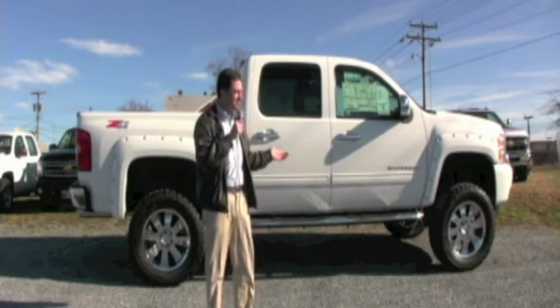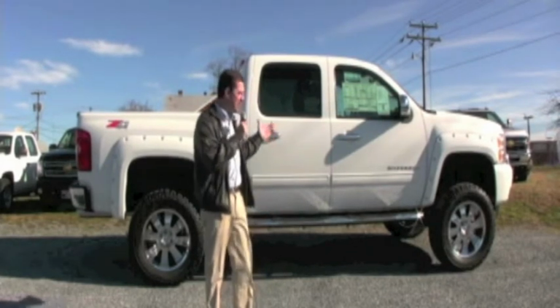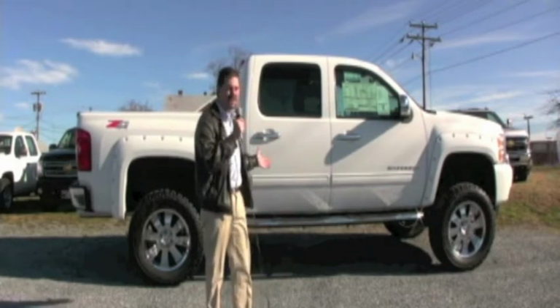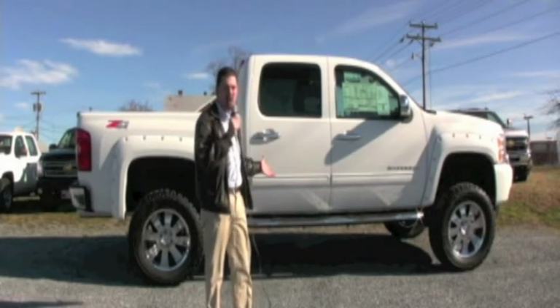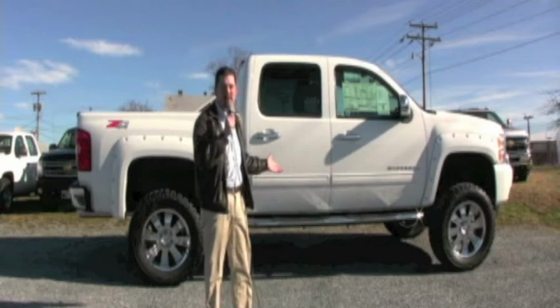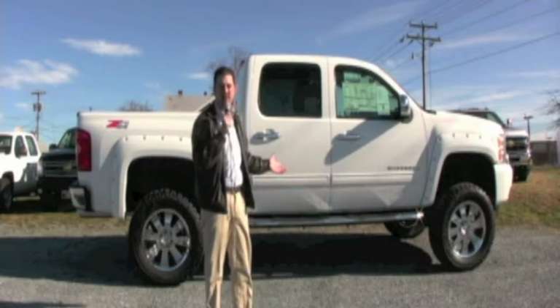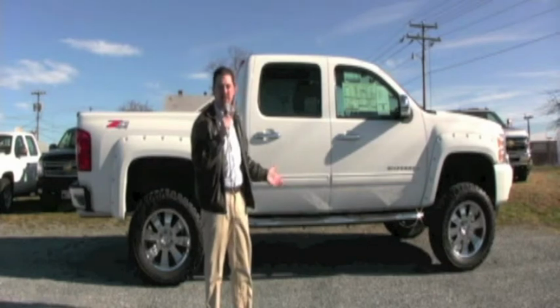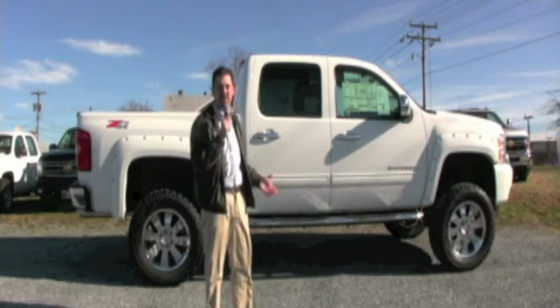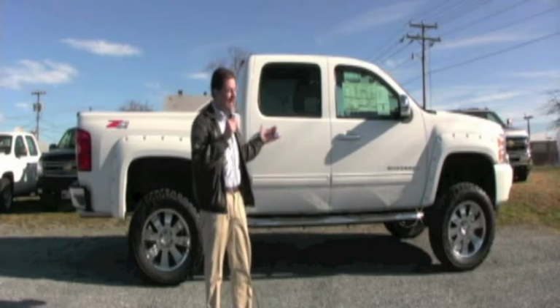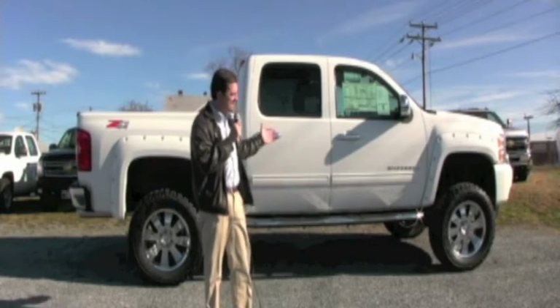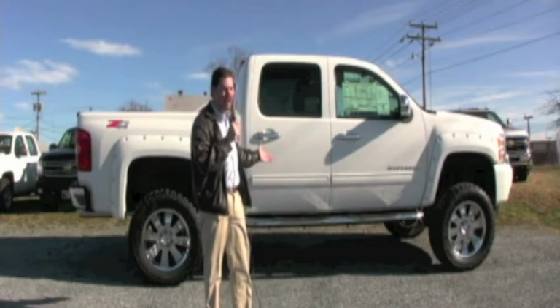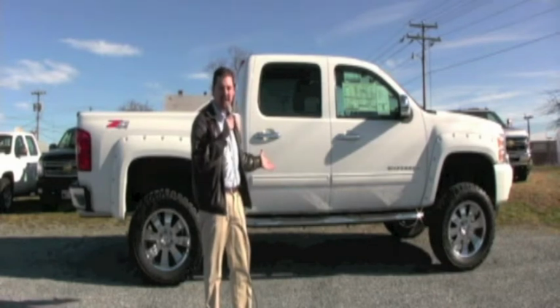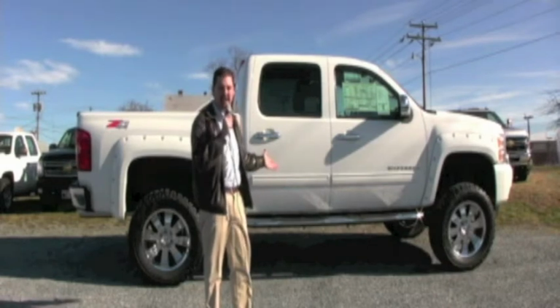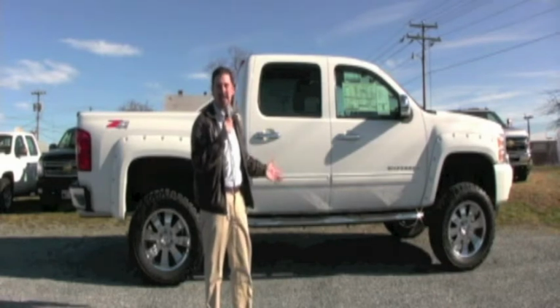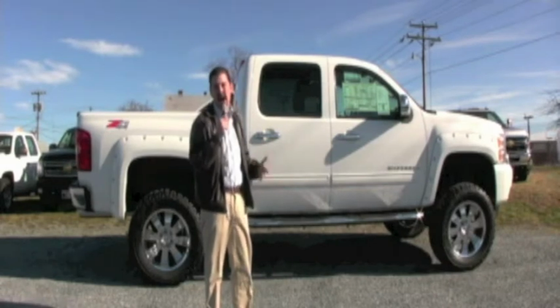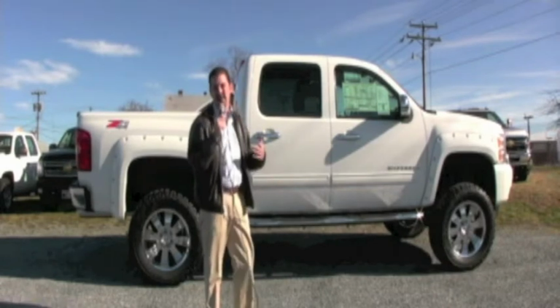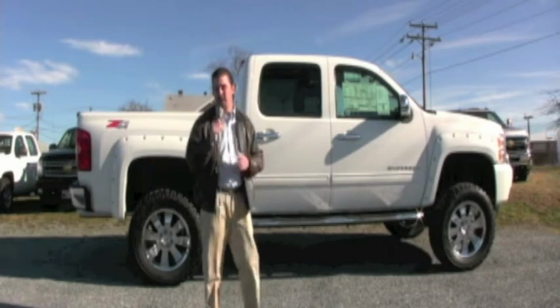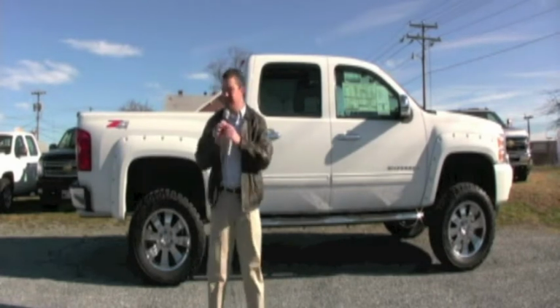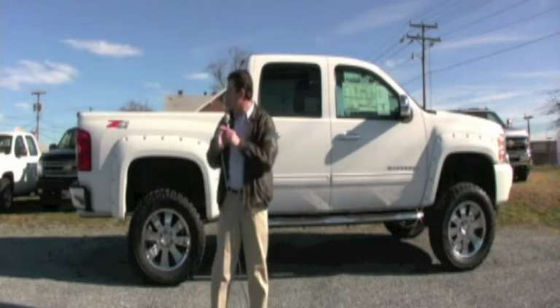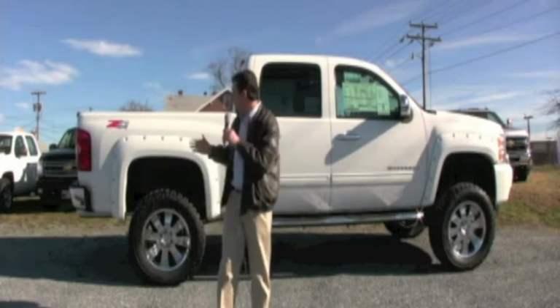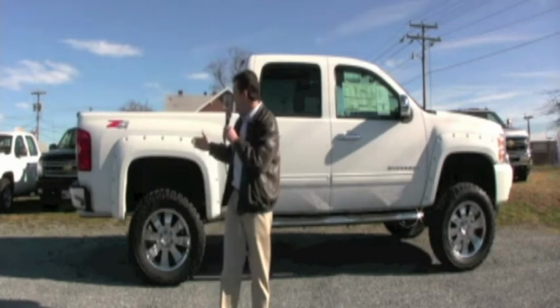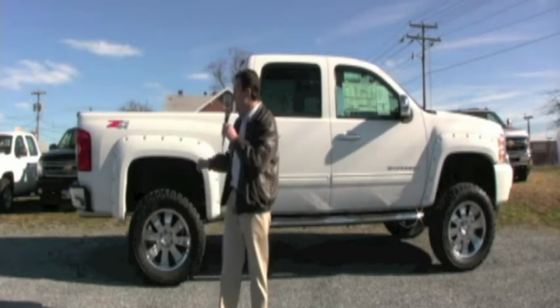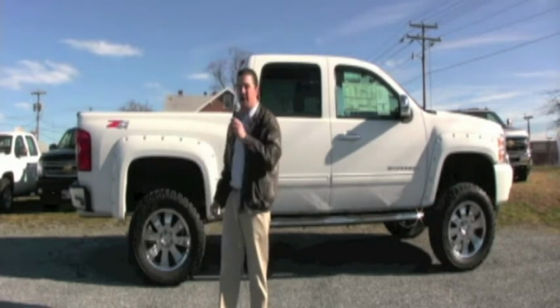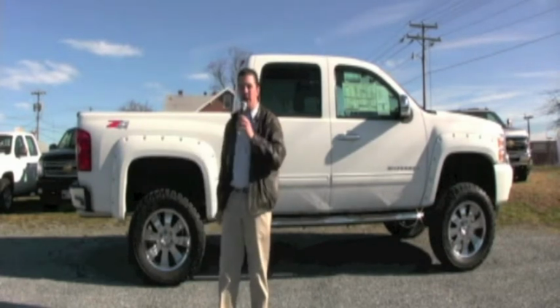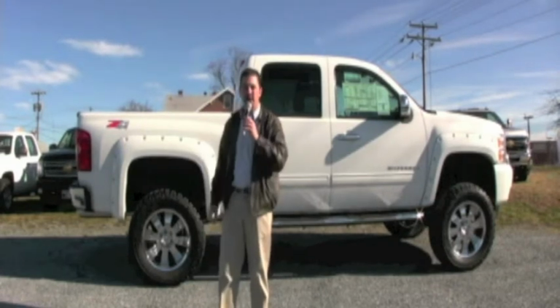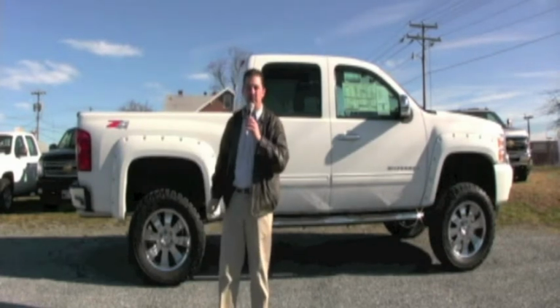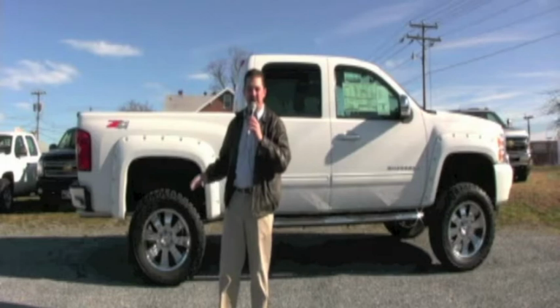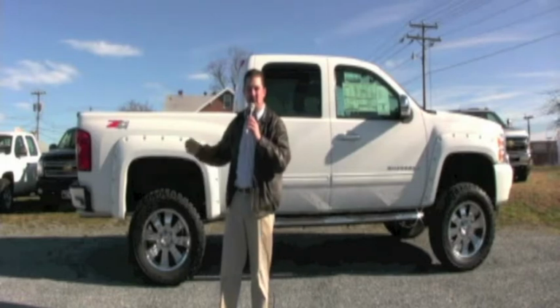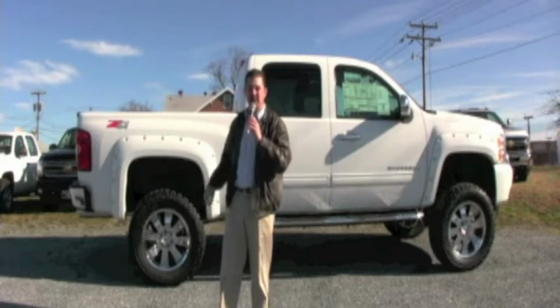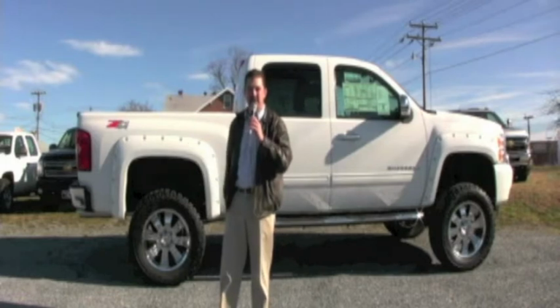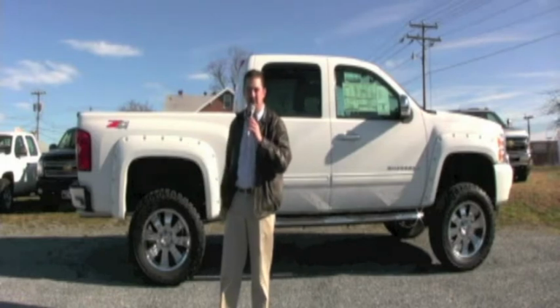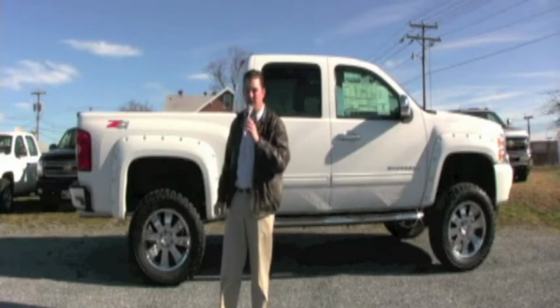This truck has all the bells and whistles. It's got a lift kit, a Flowmaster exhaust, so they're going to know you're coming when you show up to those fishing tournaments.